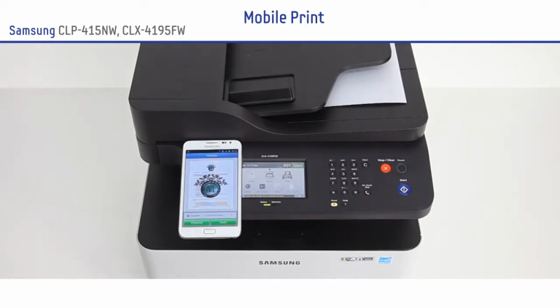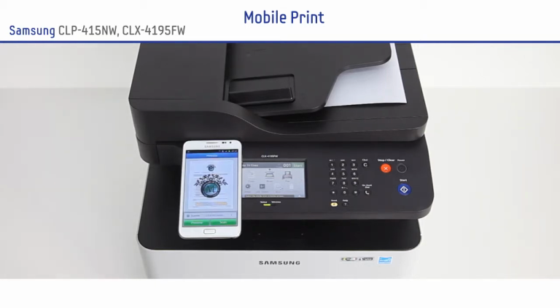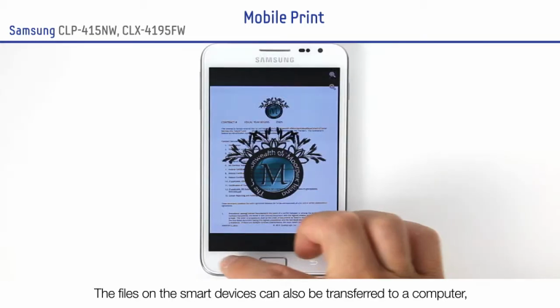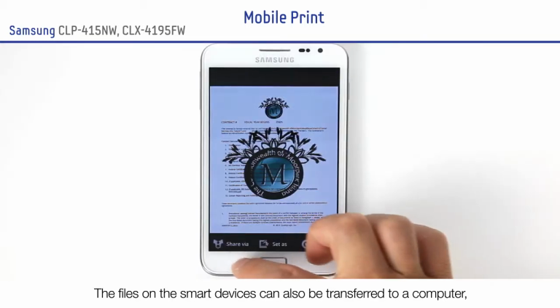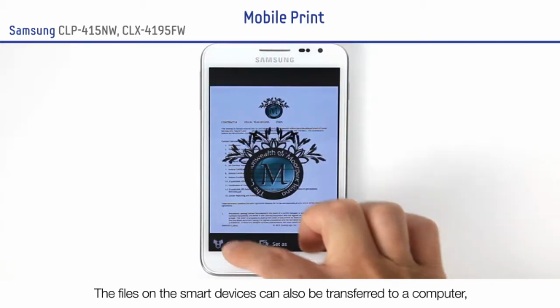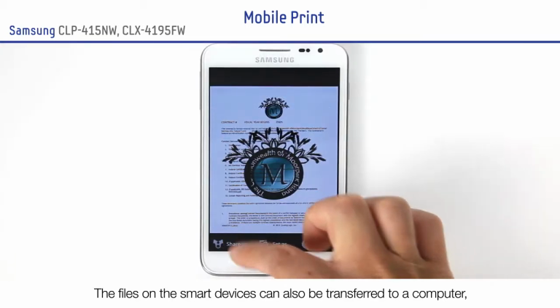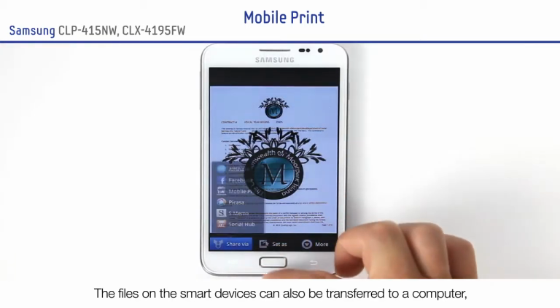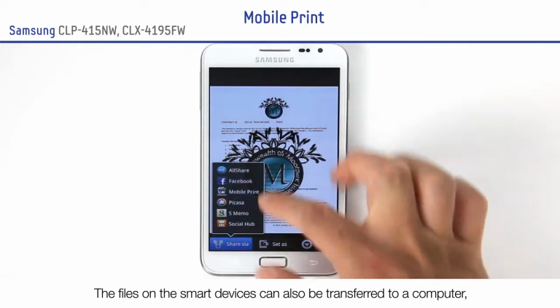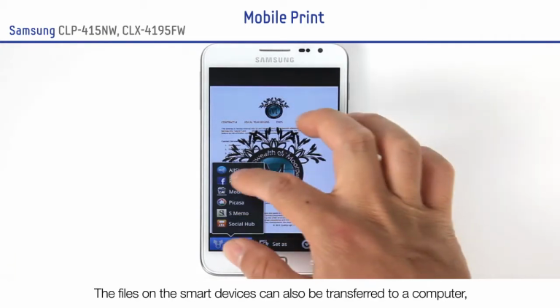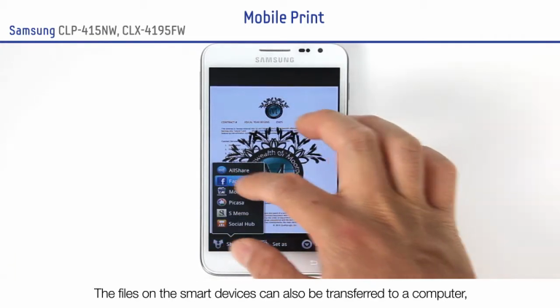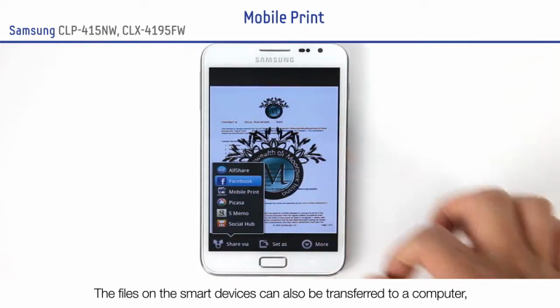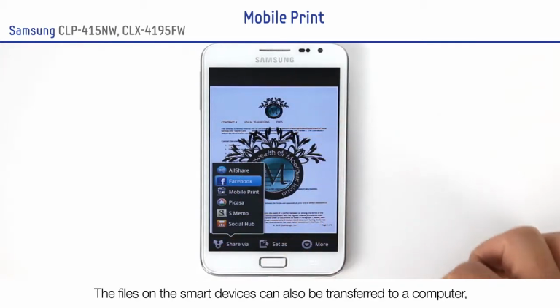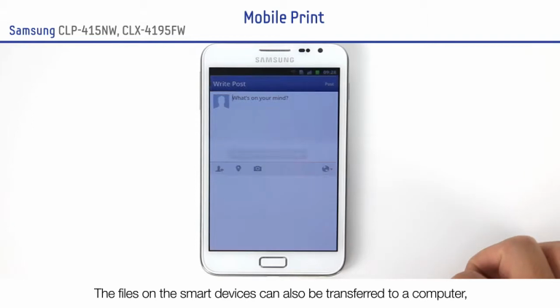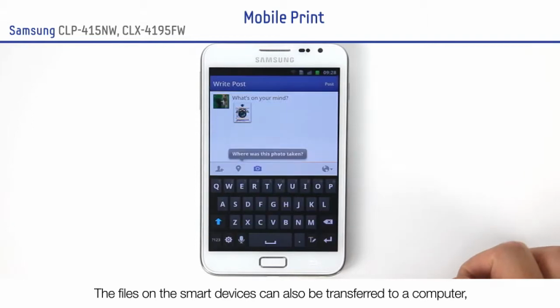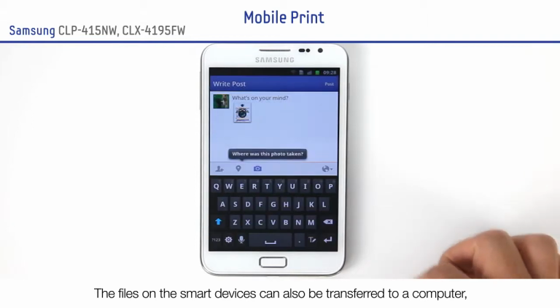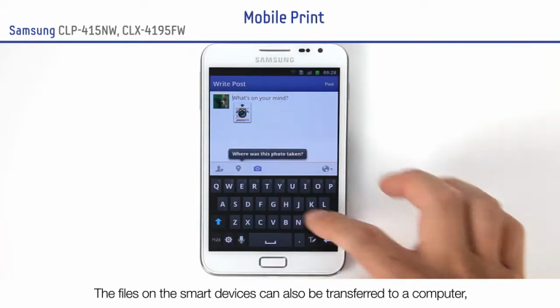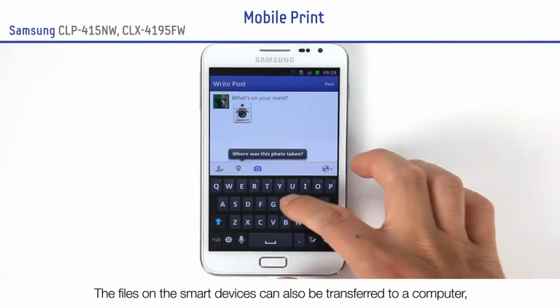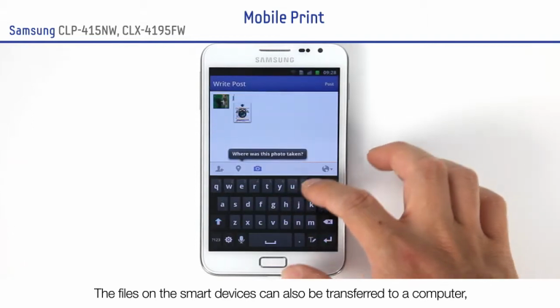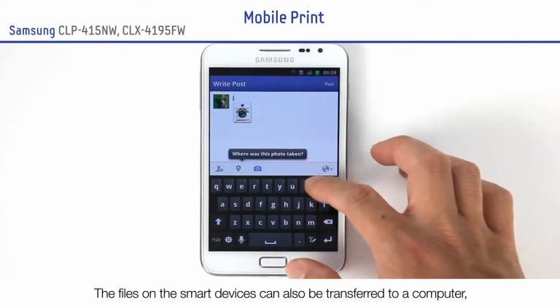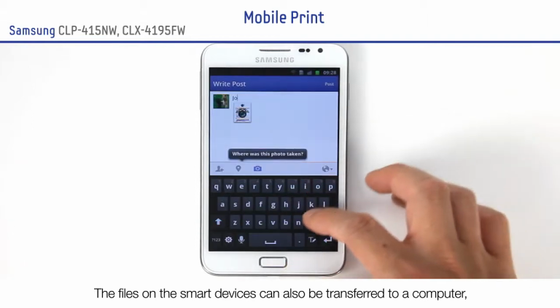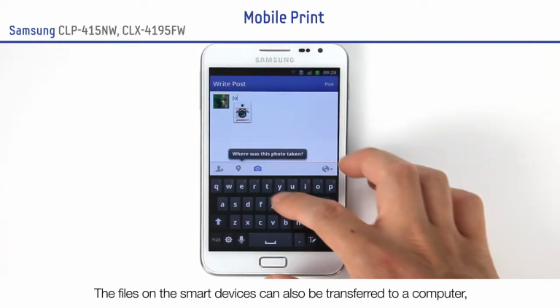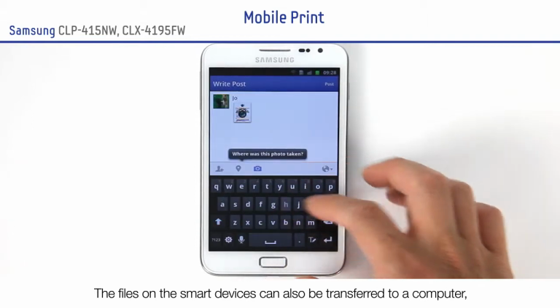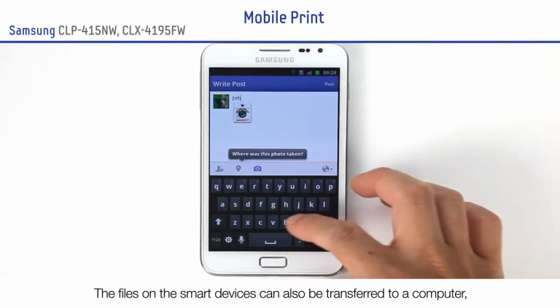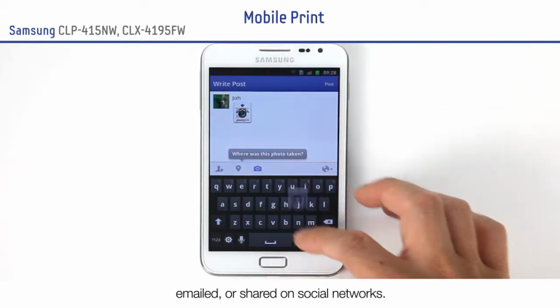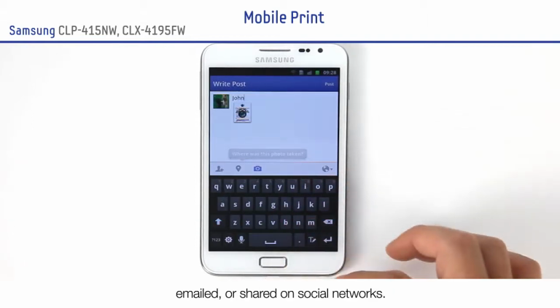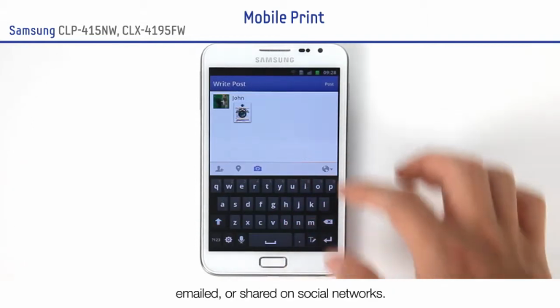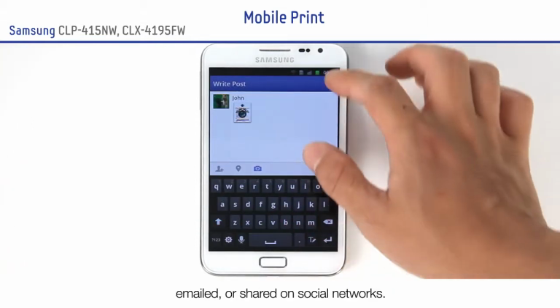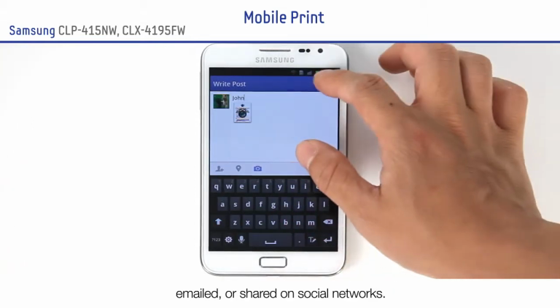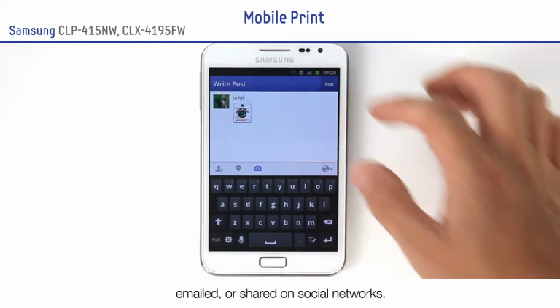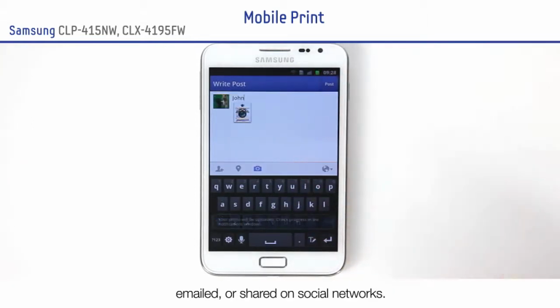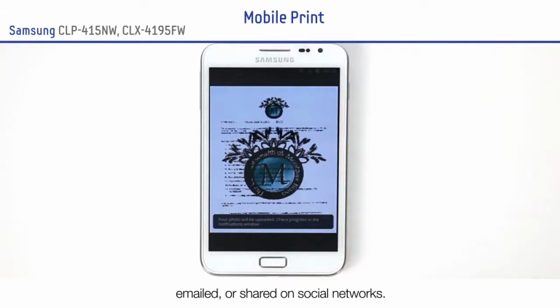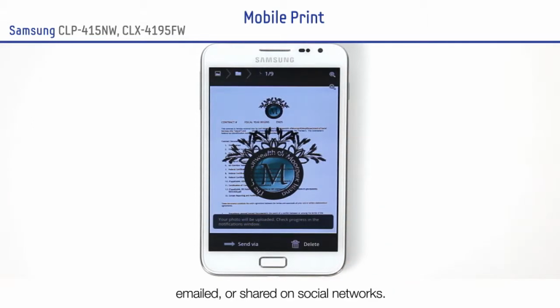The files on the smart devices can also be transferred to a computer, emailed or shared on social networks.